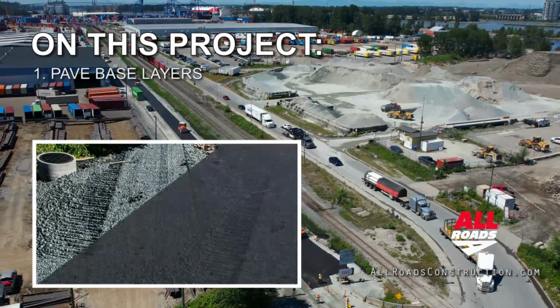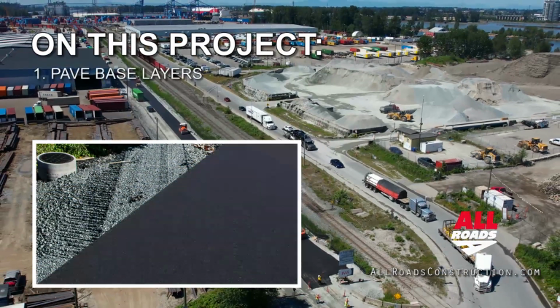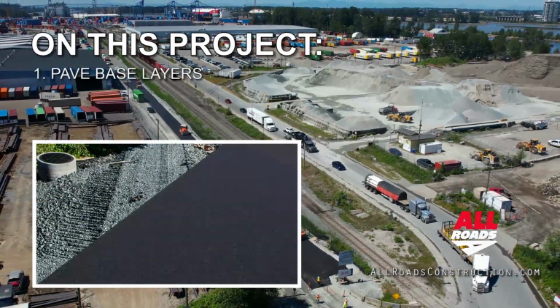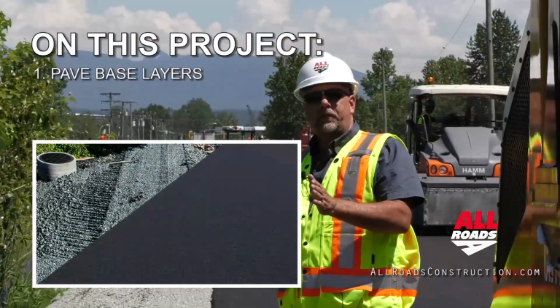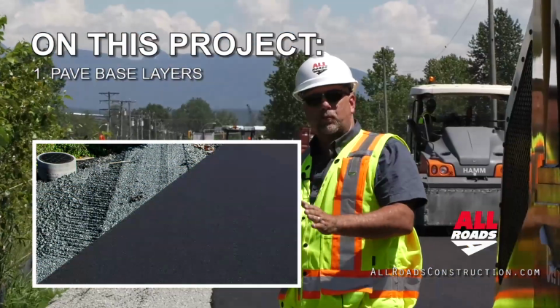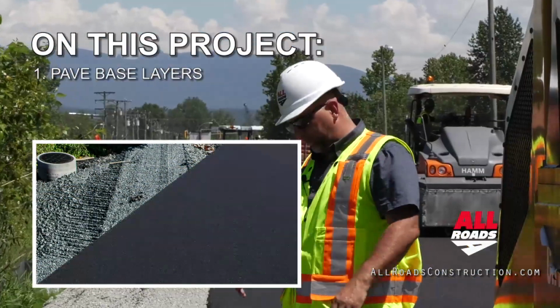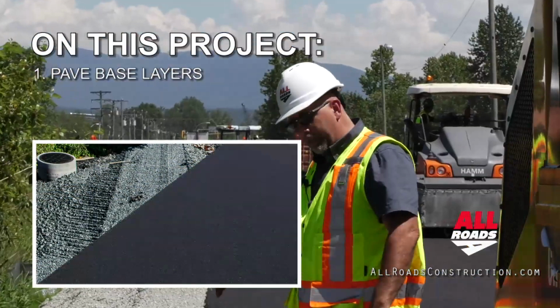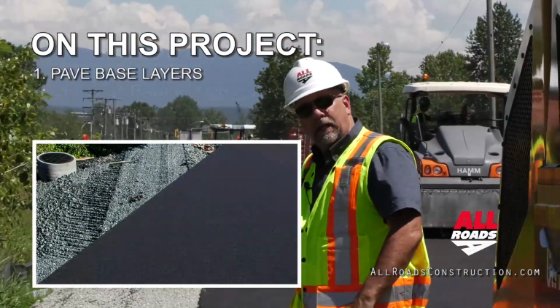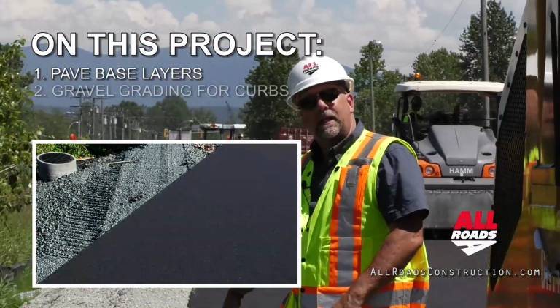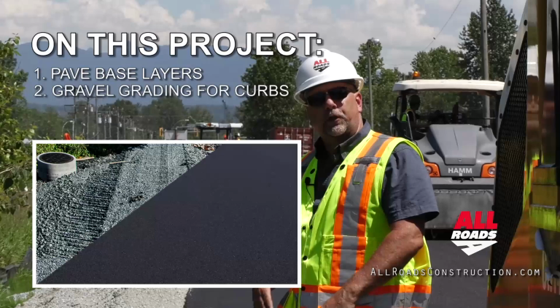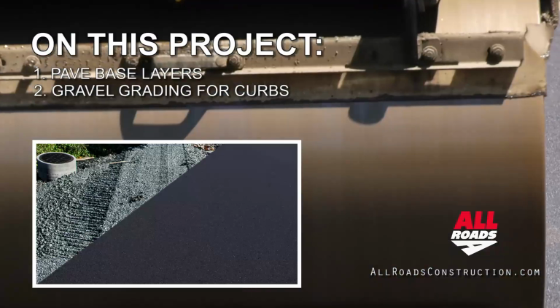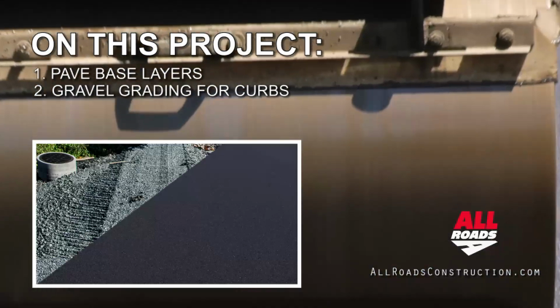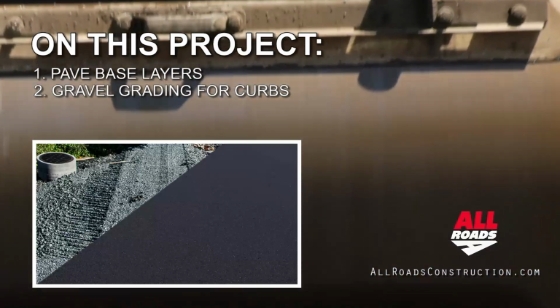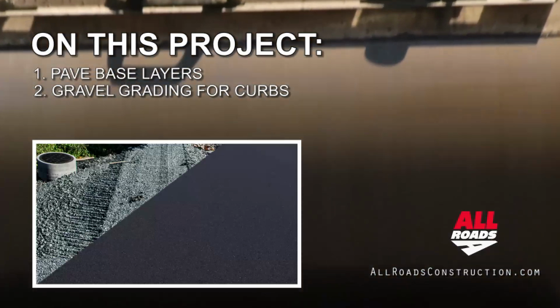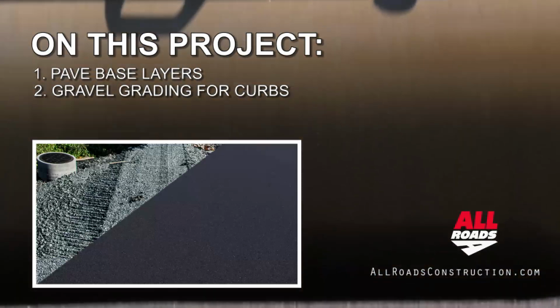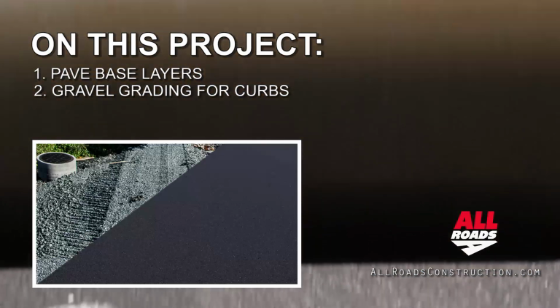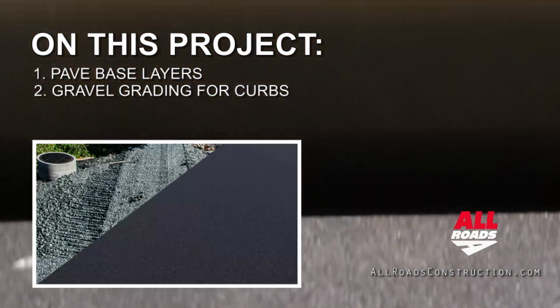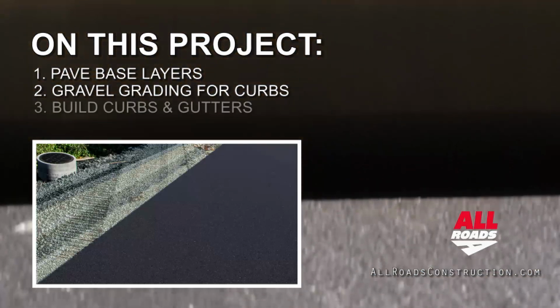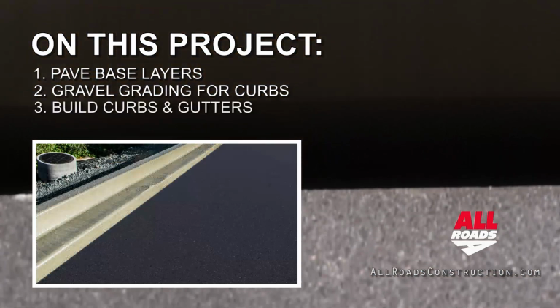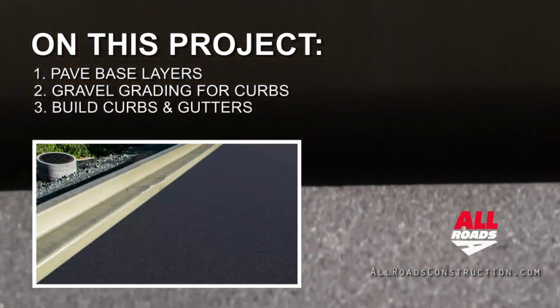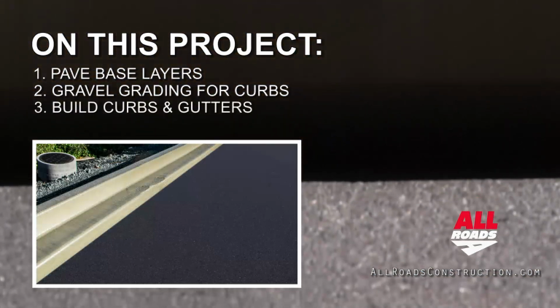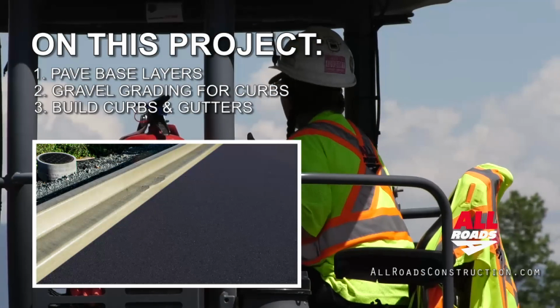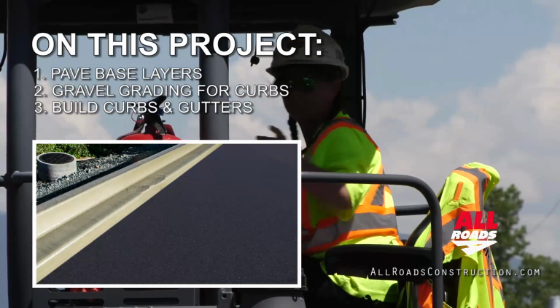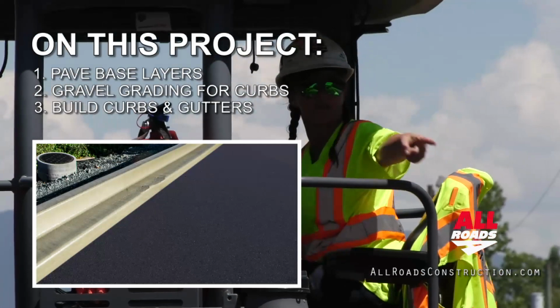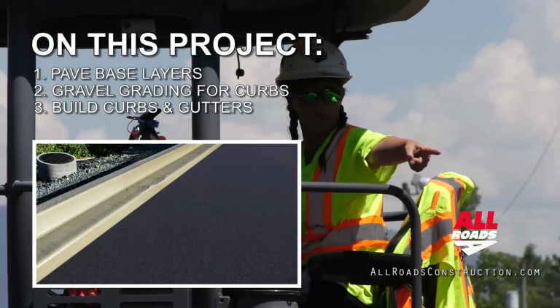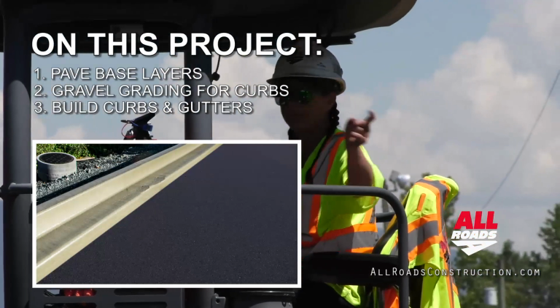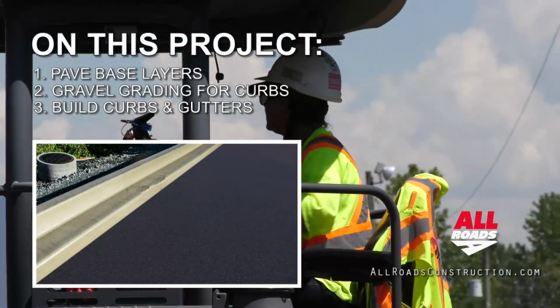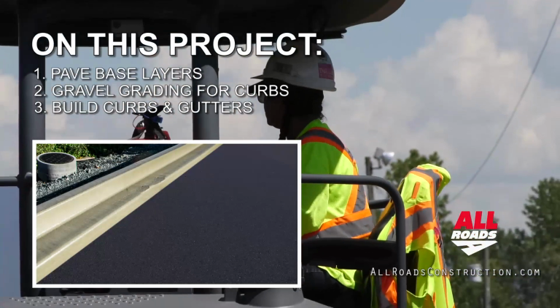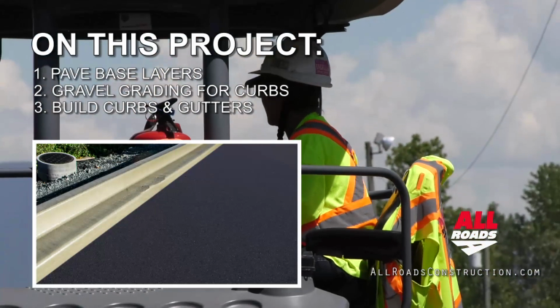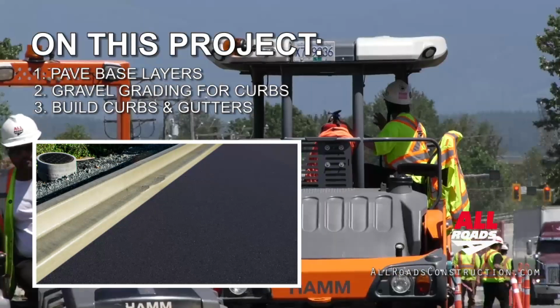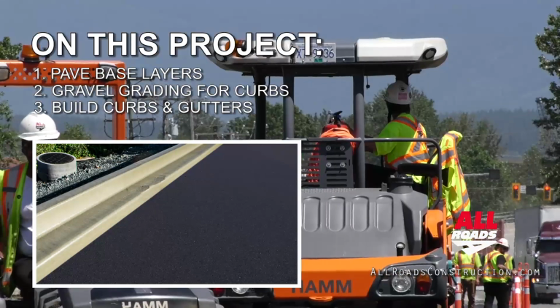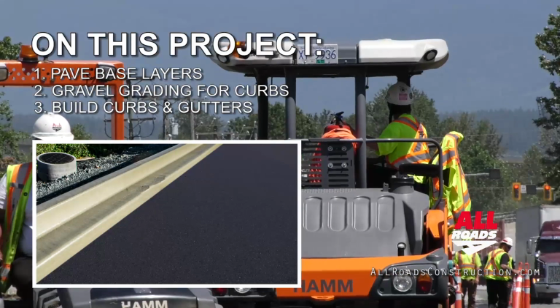Once the curb's in, we'll just come in and clean up the gravel along the edge. This edge of asphalt should be right in front of the pan.